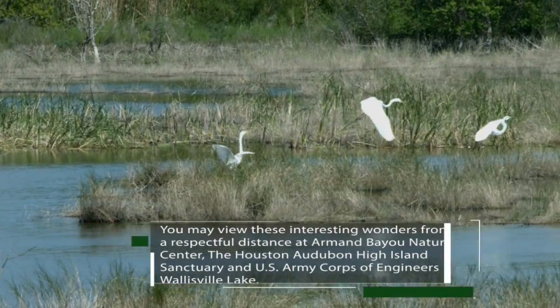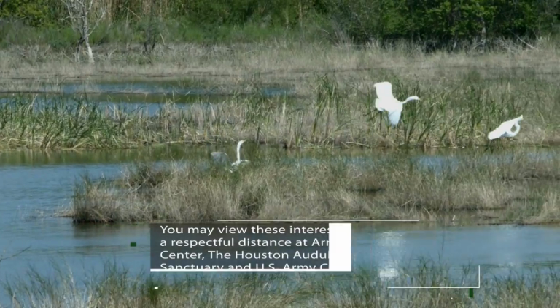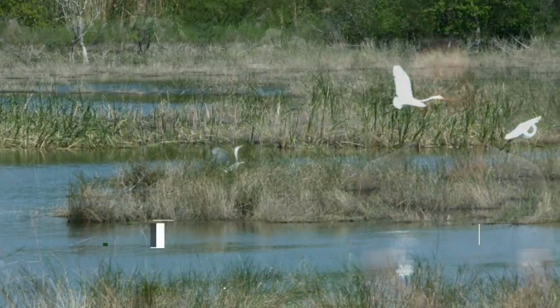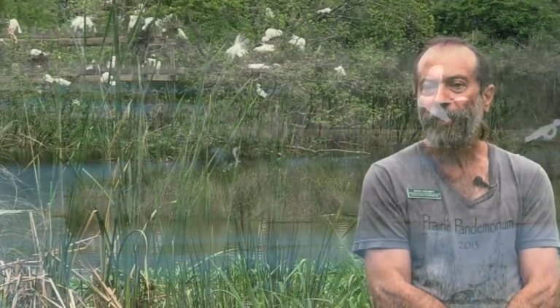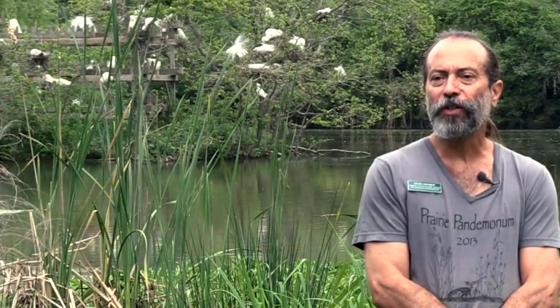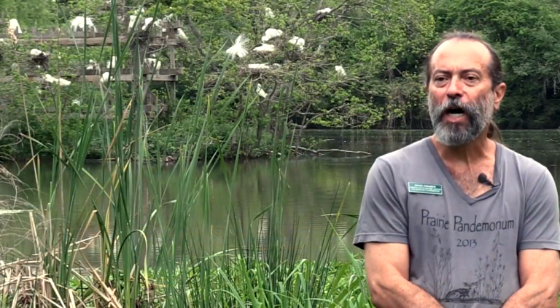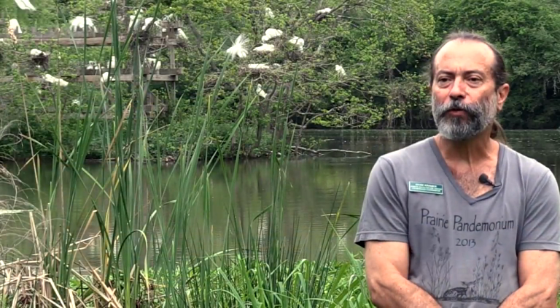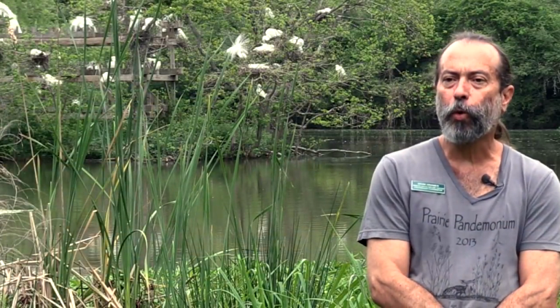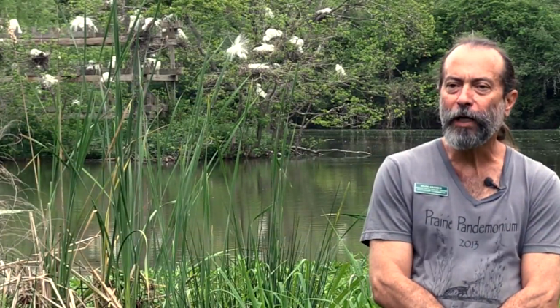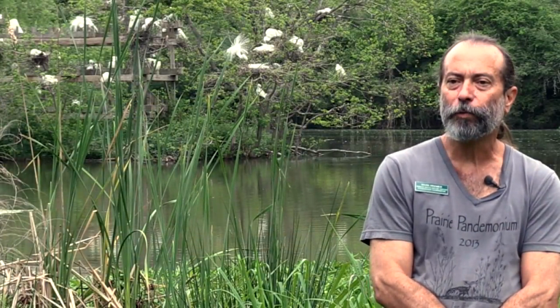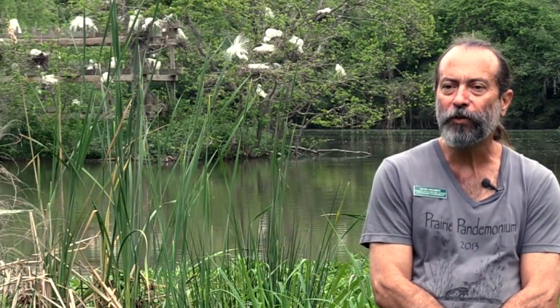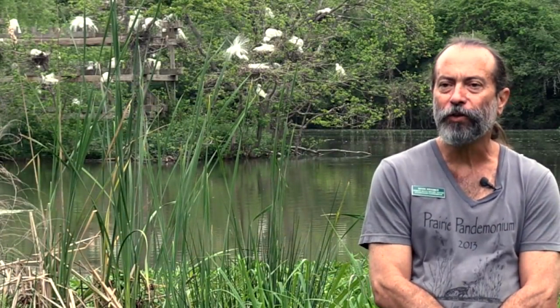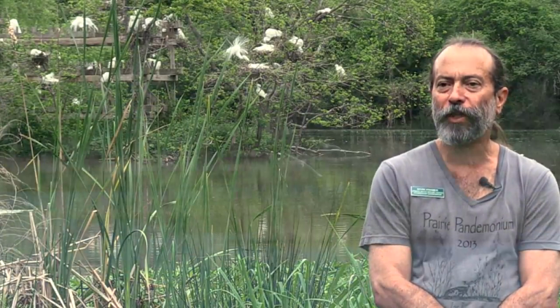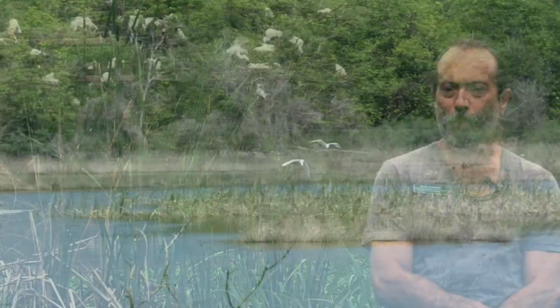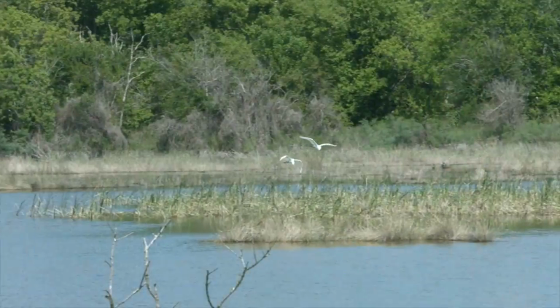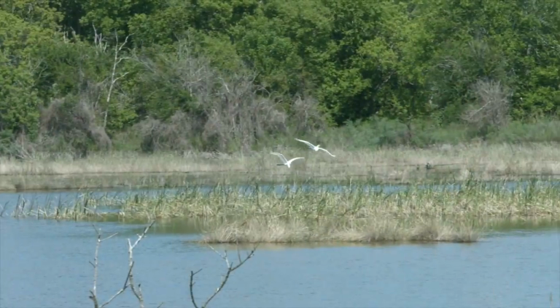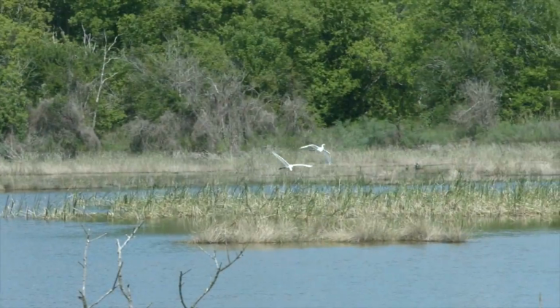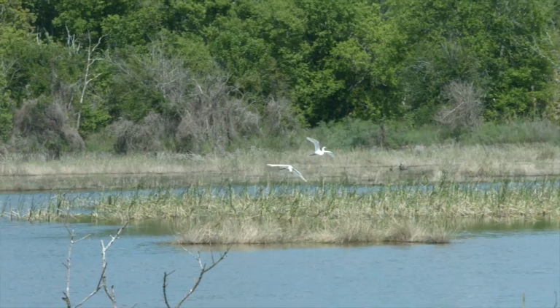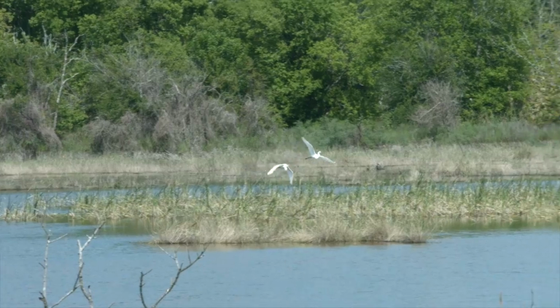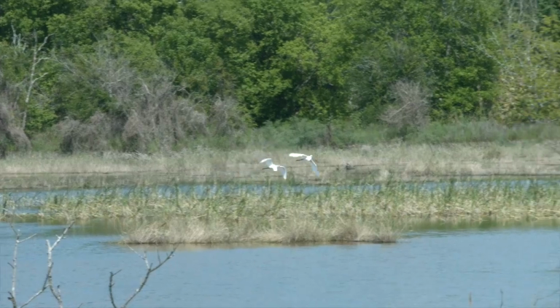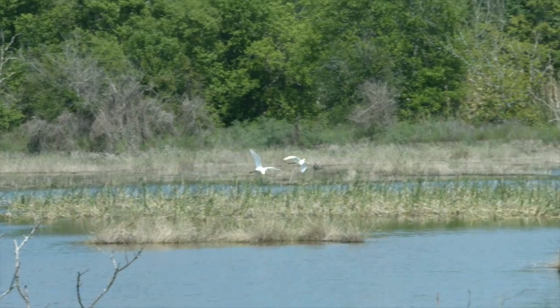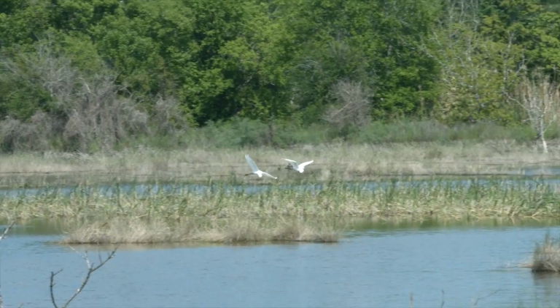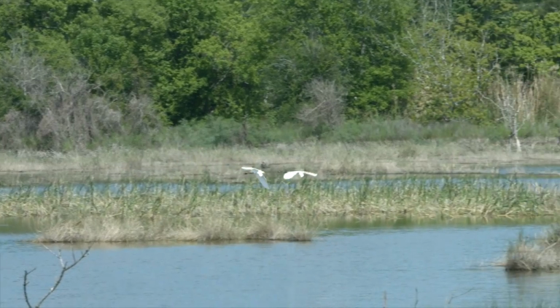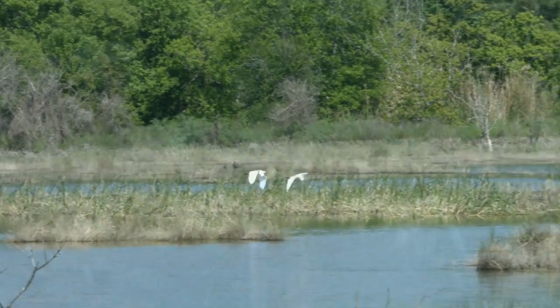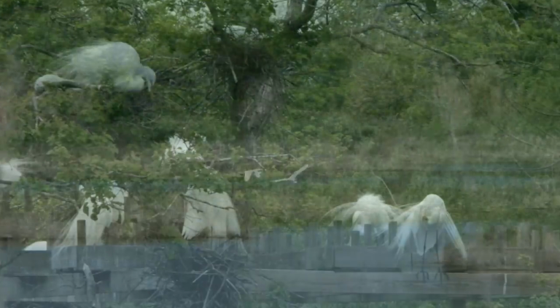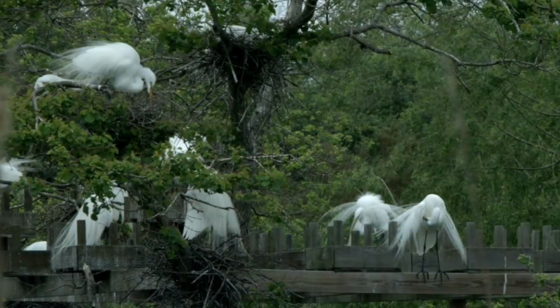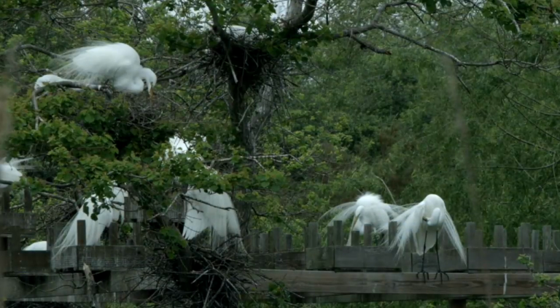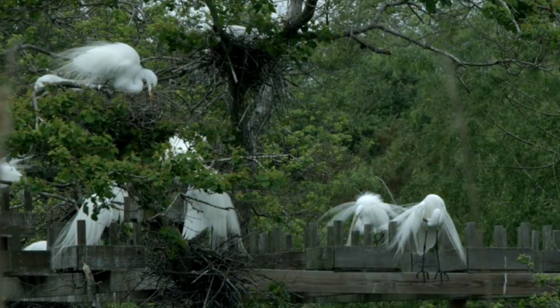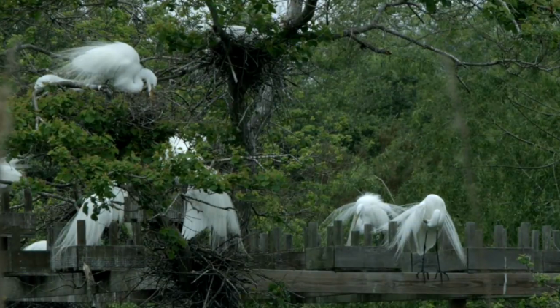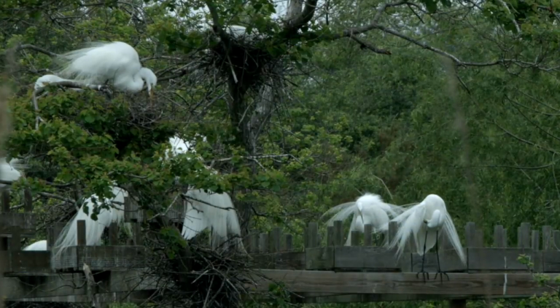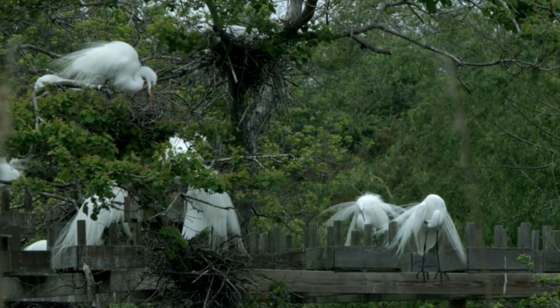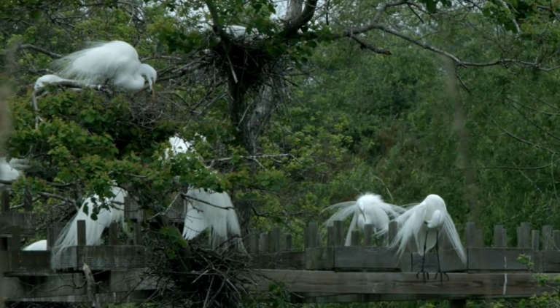It takes these types of quiet spaces in an urban wilderness in order for these types of colonies to become established.